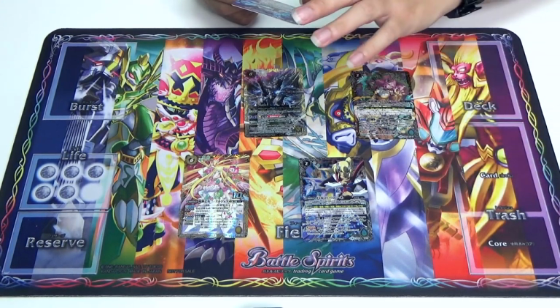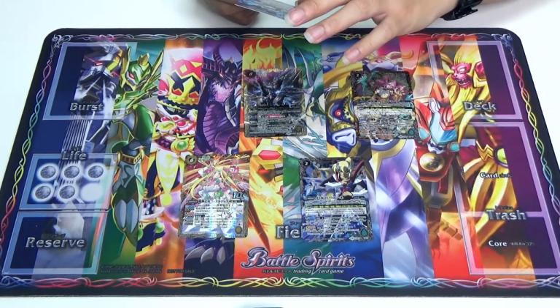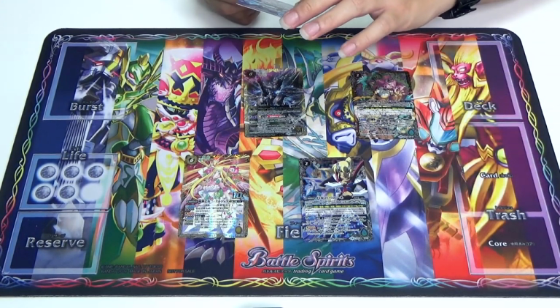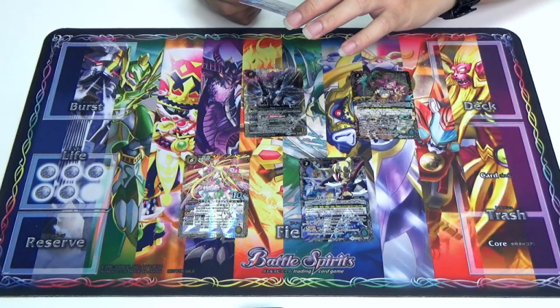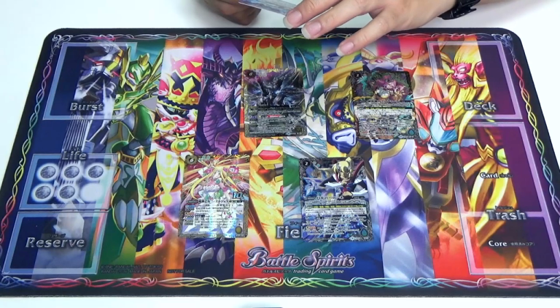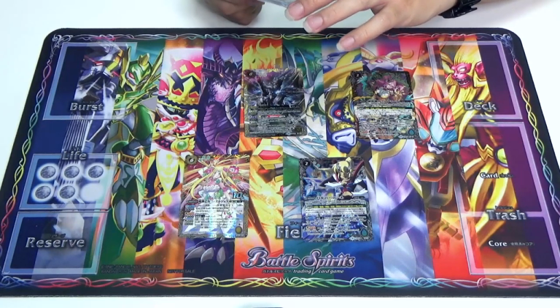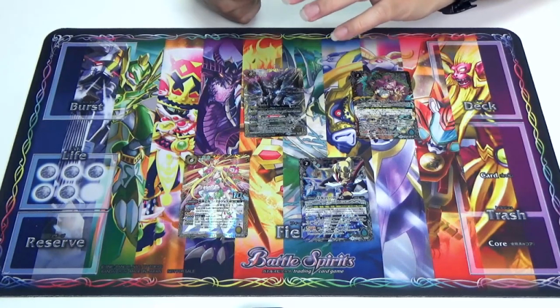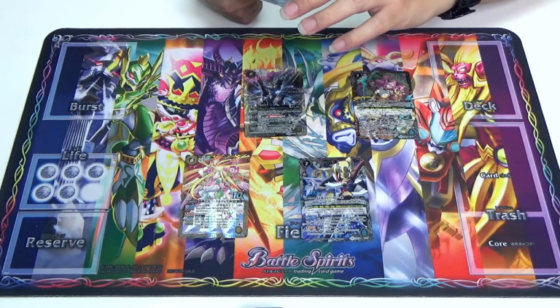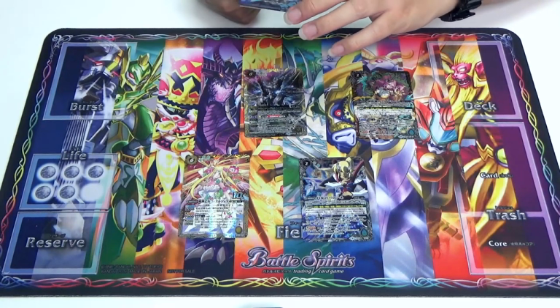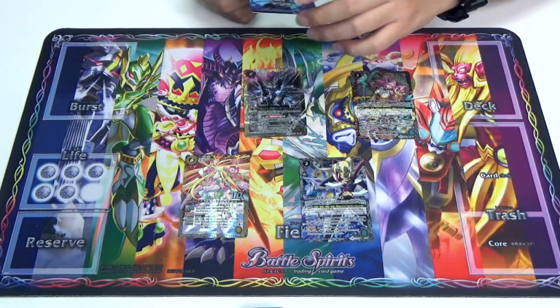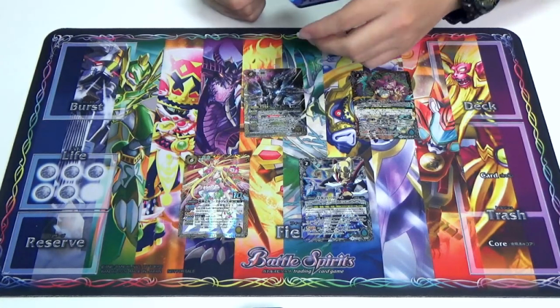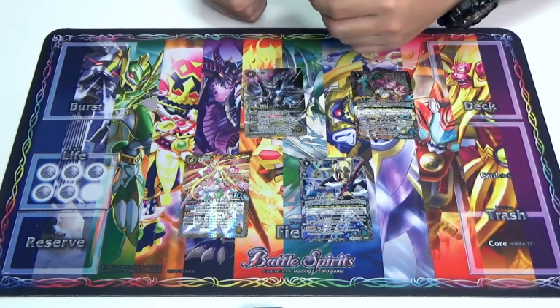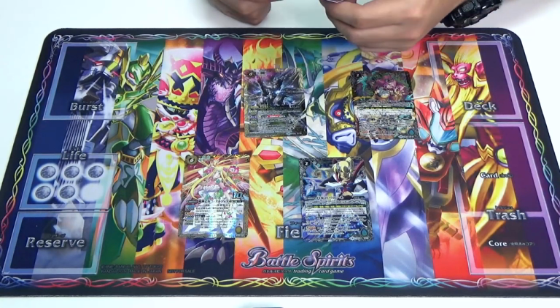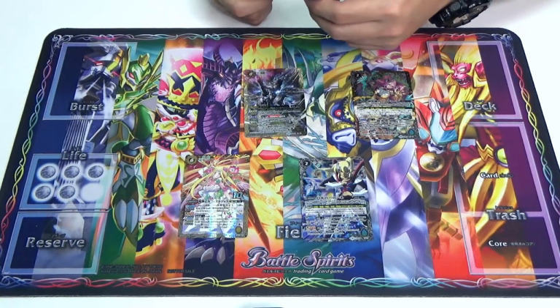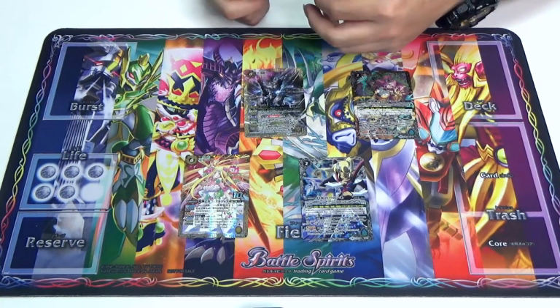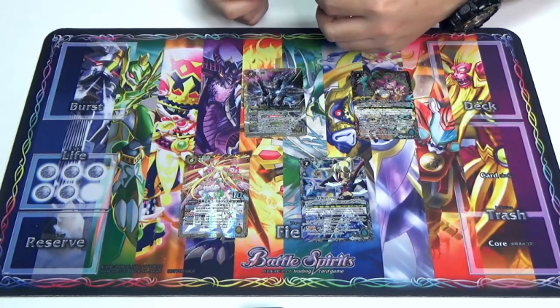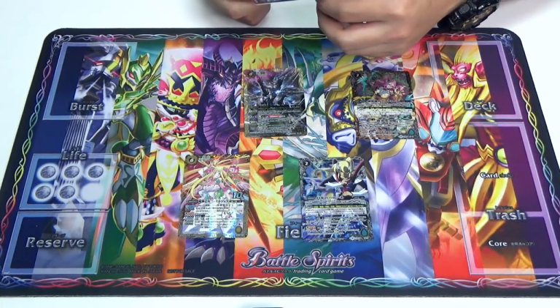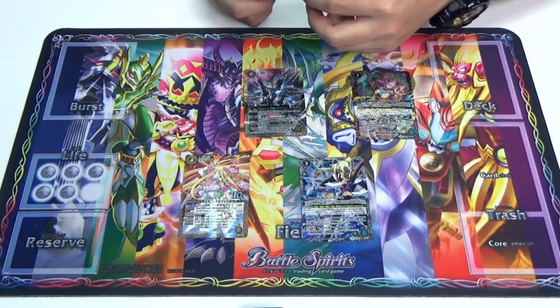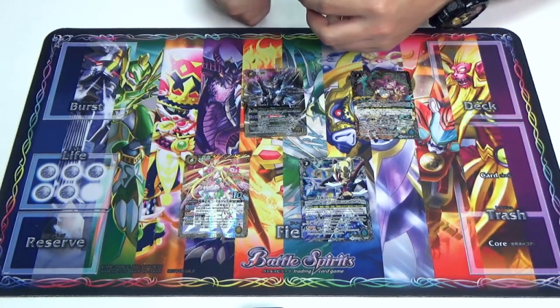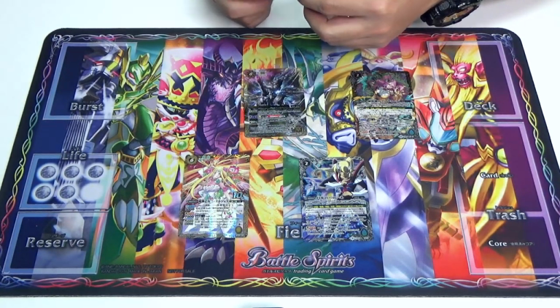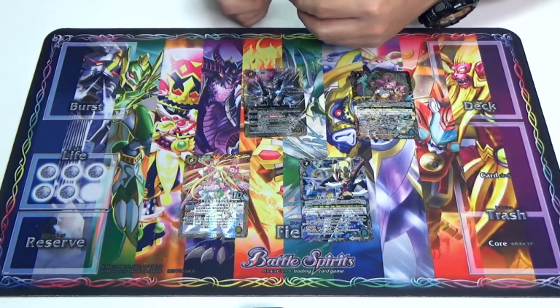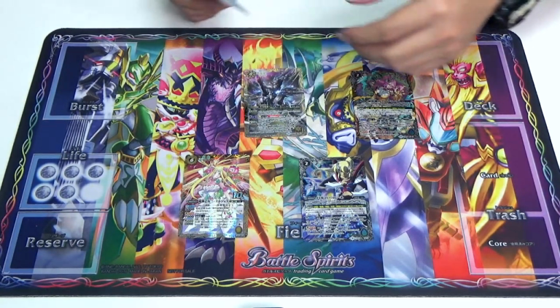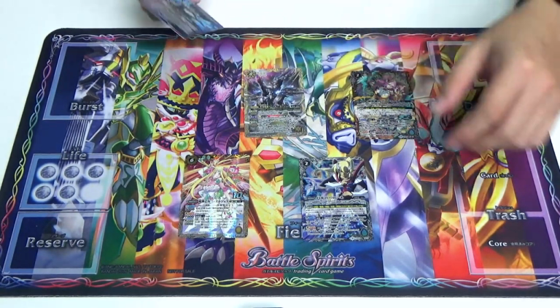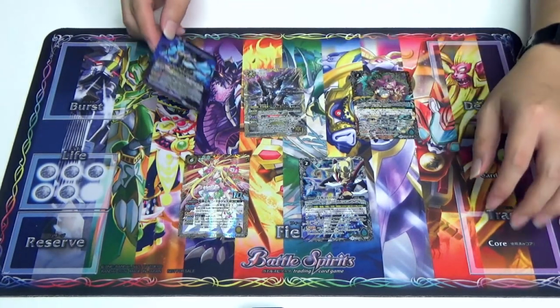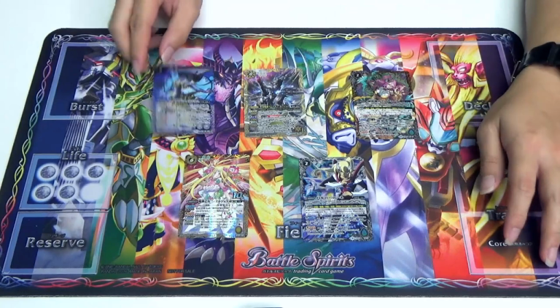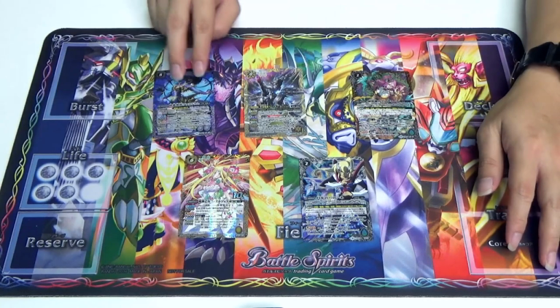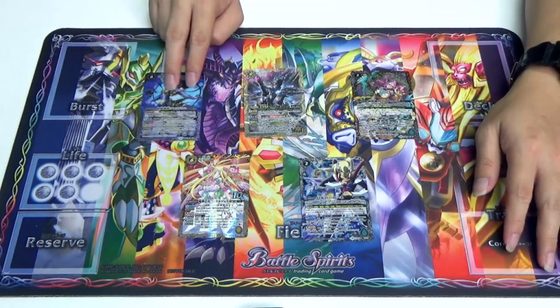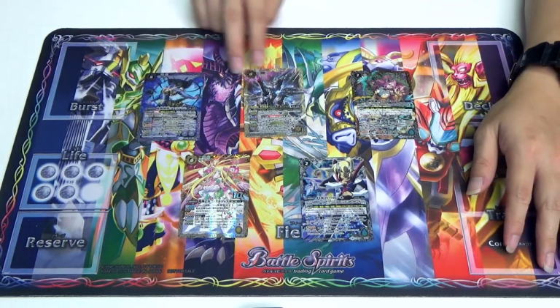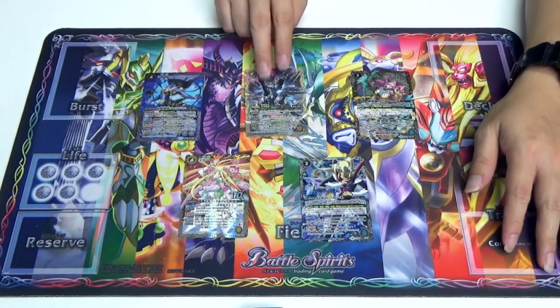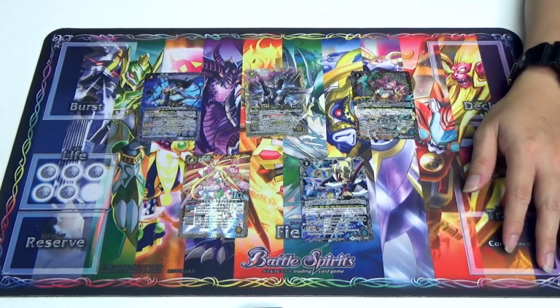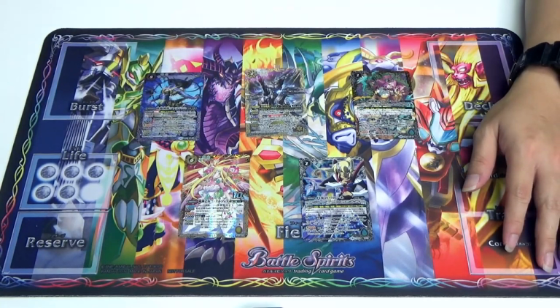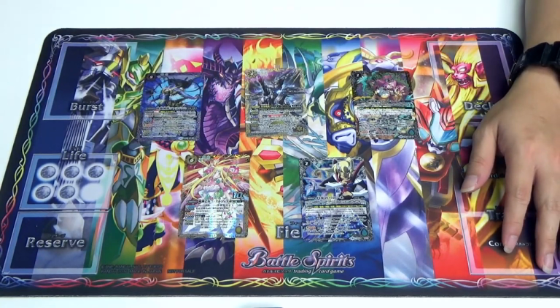And not to mention, he has double symbol, so it will be very painful if the attack goes through even. Purple is on drugs.